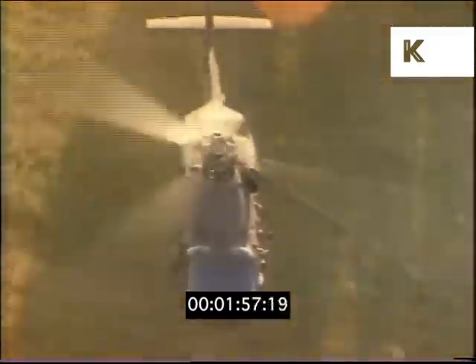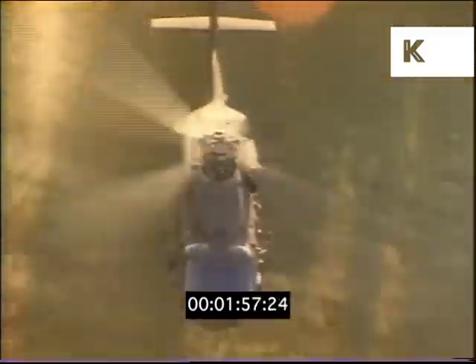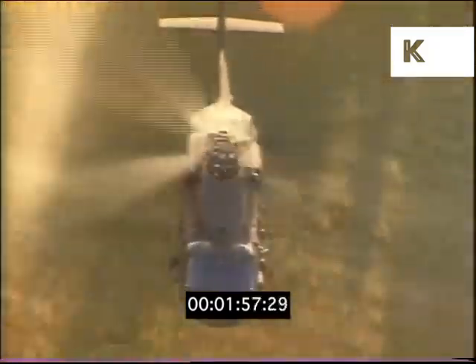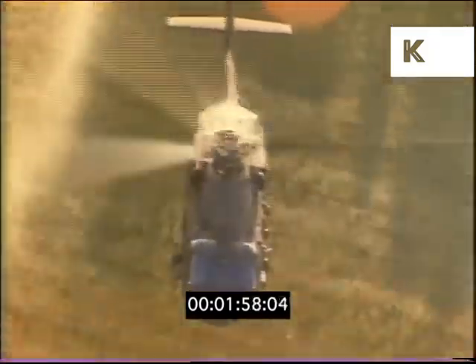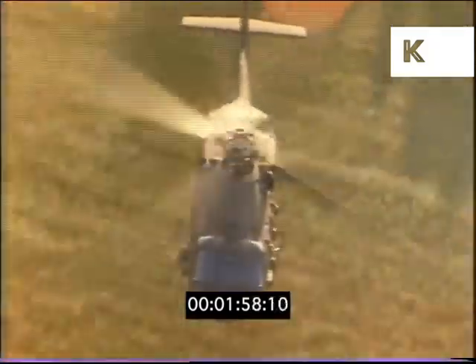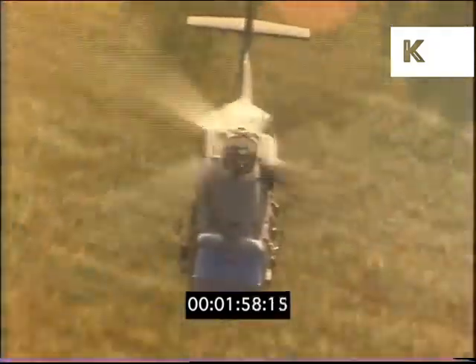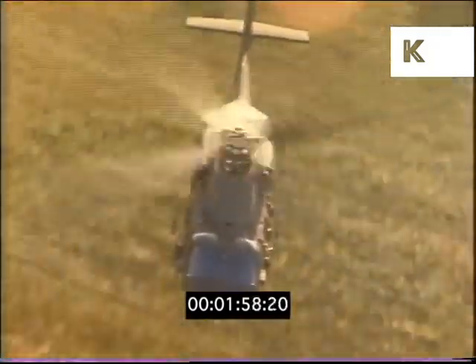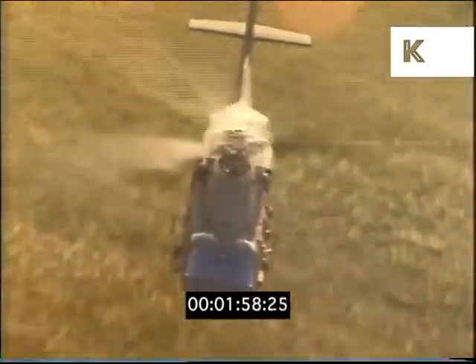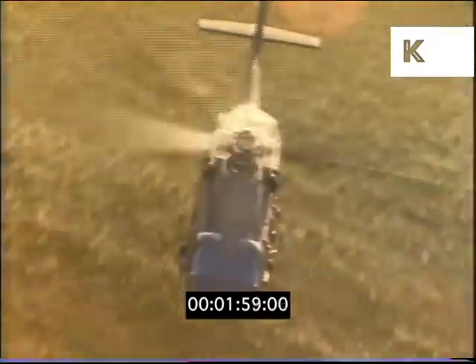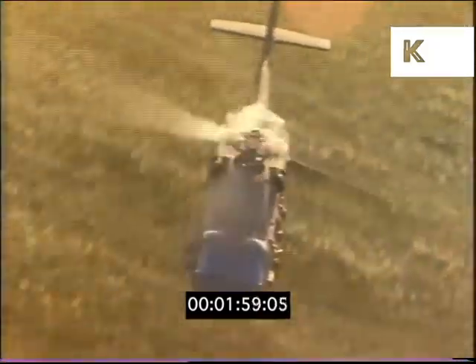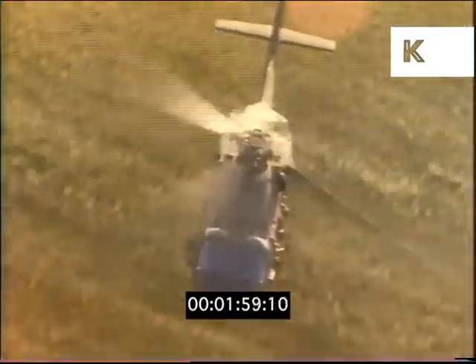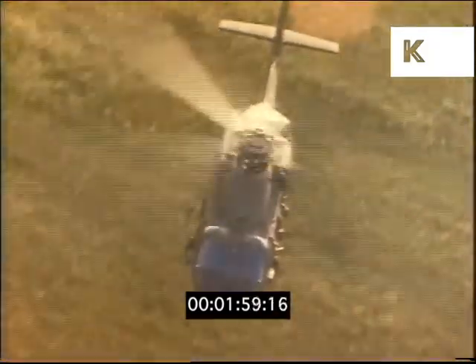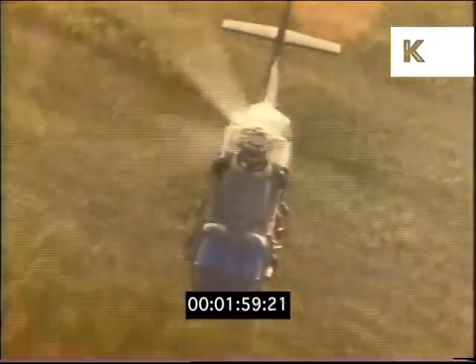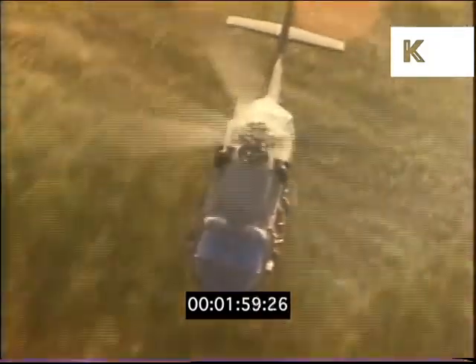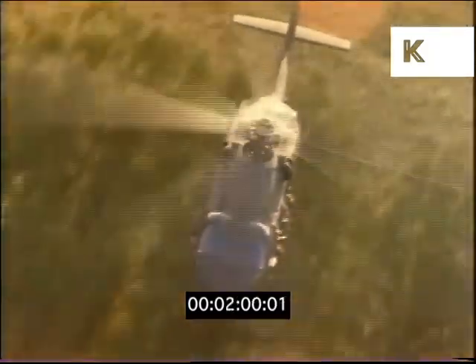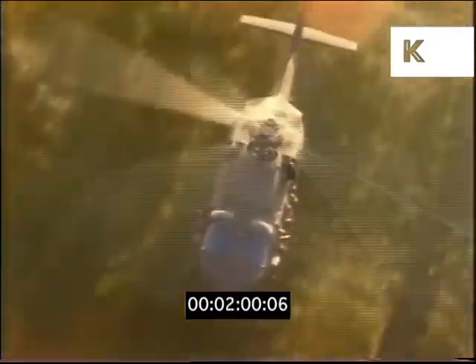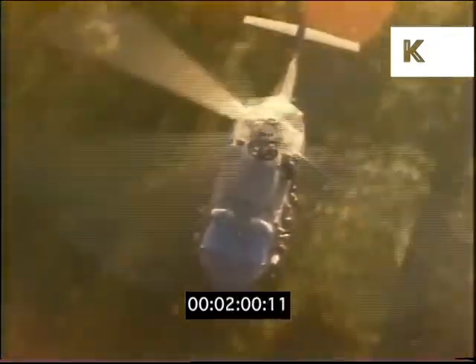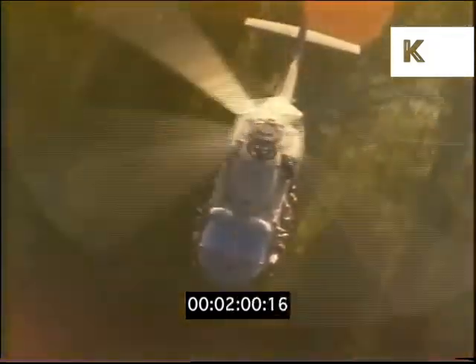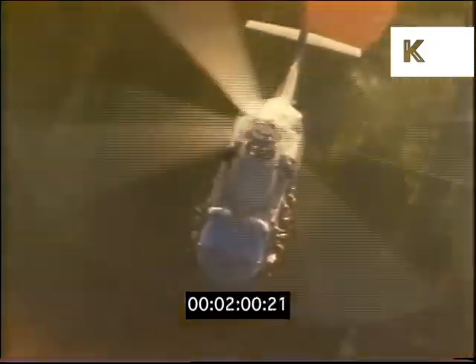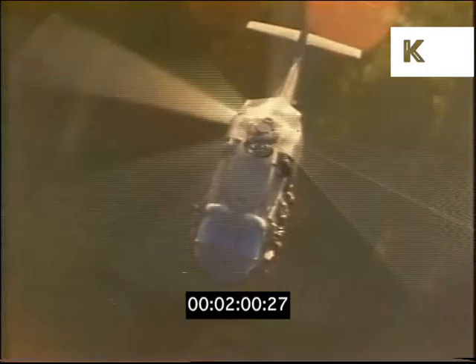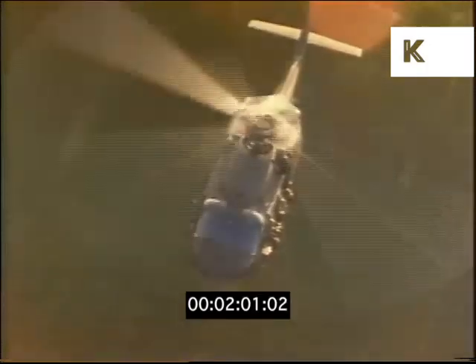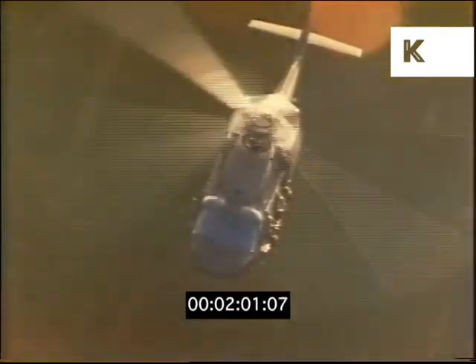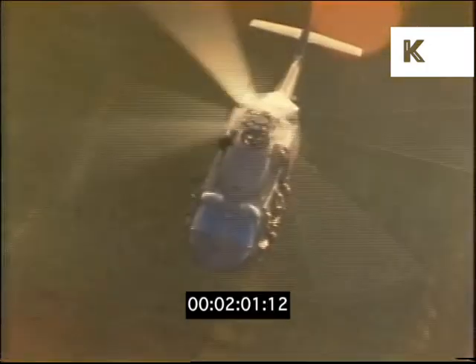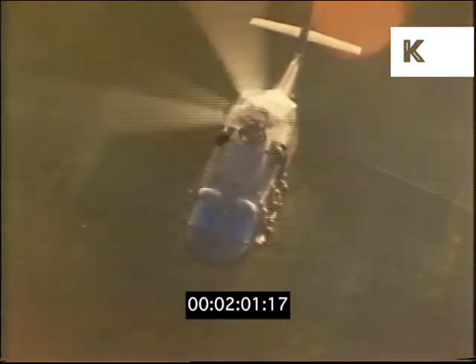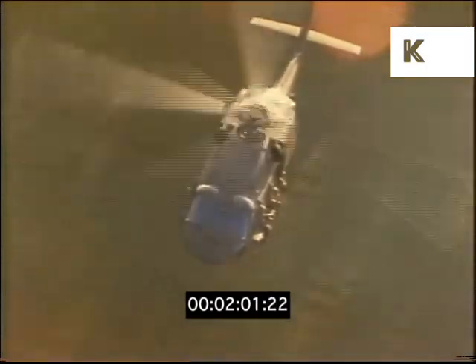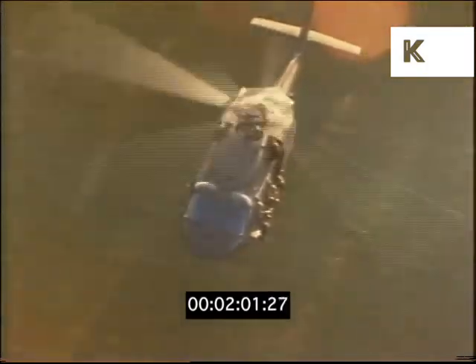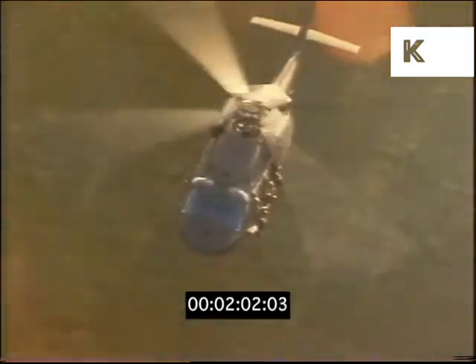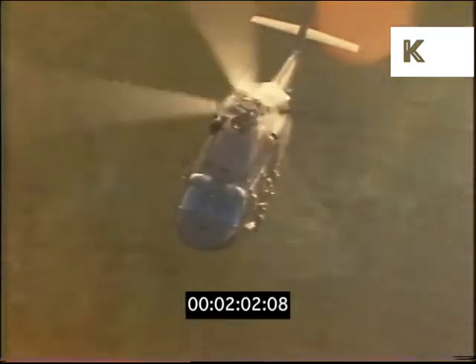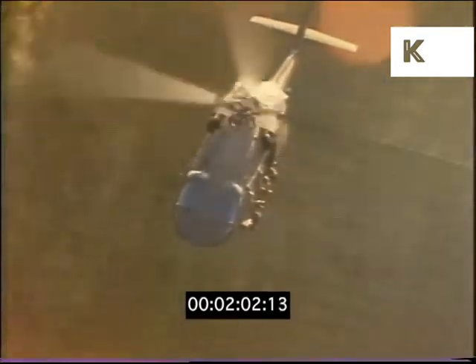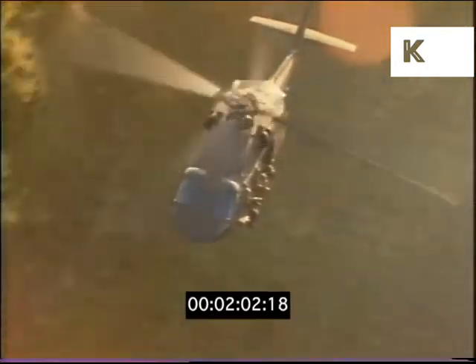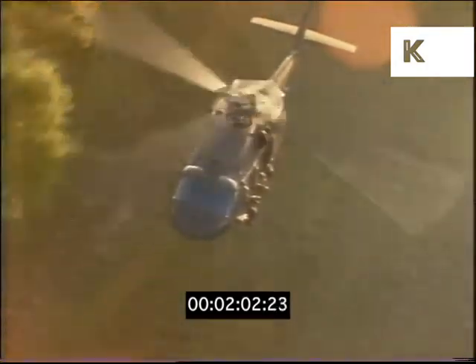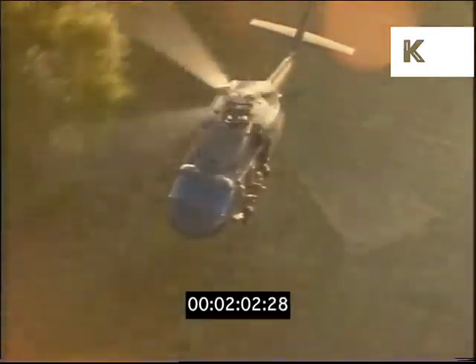Blackway one-zero, this is Victor Two-One. Turn zero-nine-zero. Climb to jump altitude. Over.